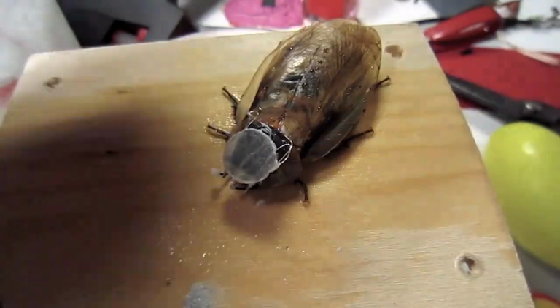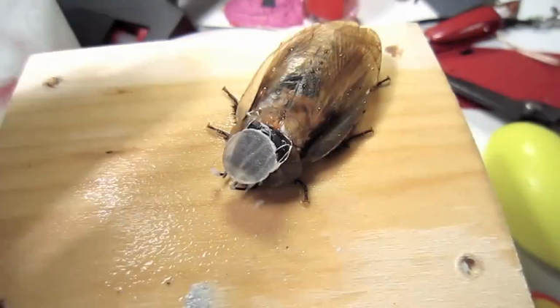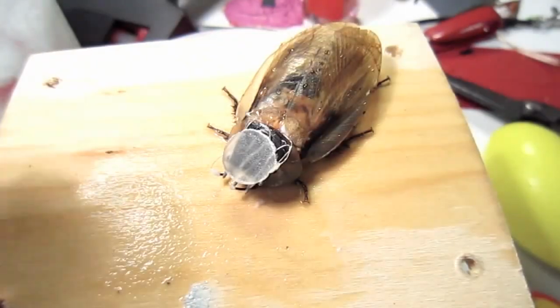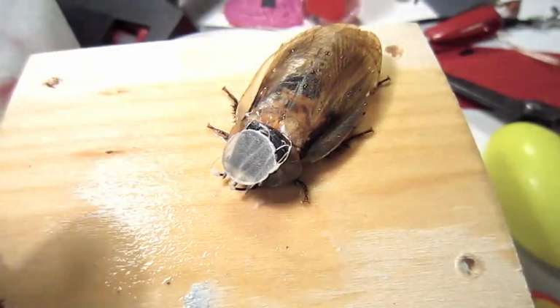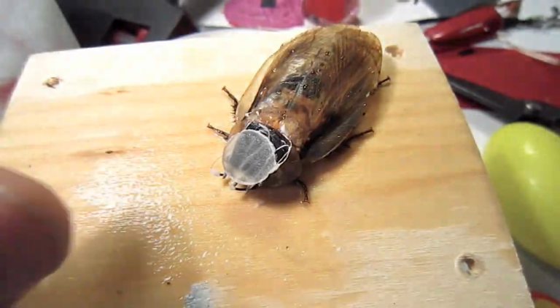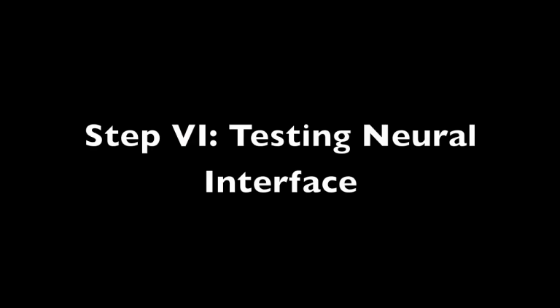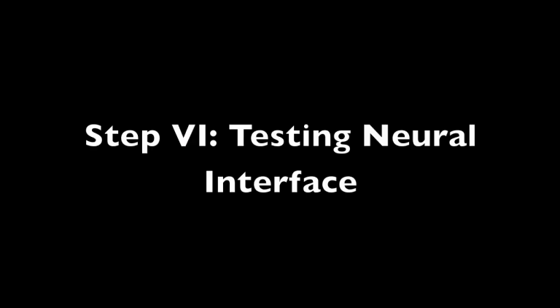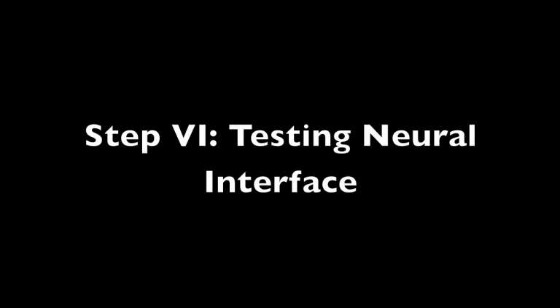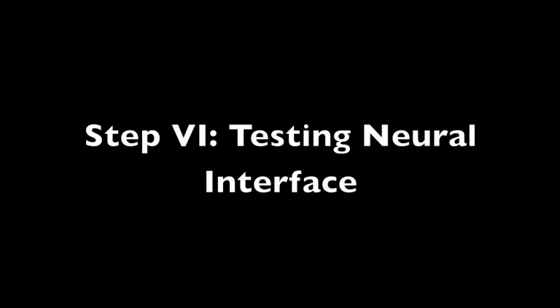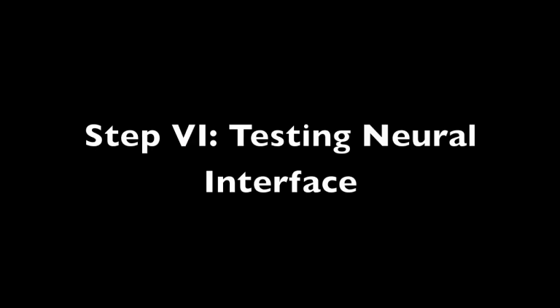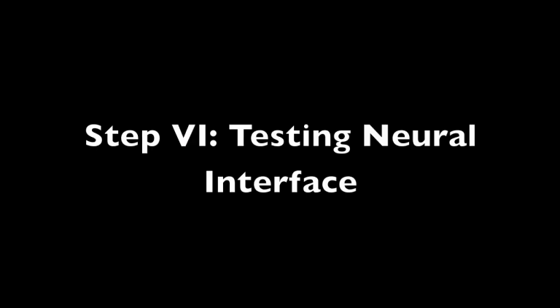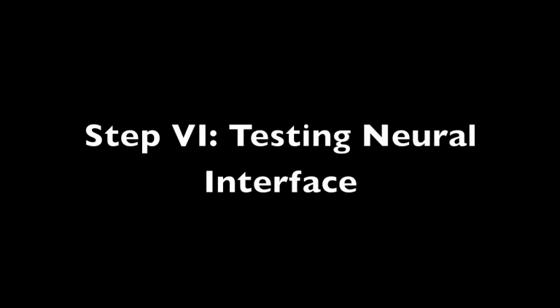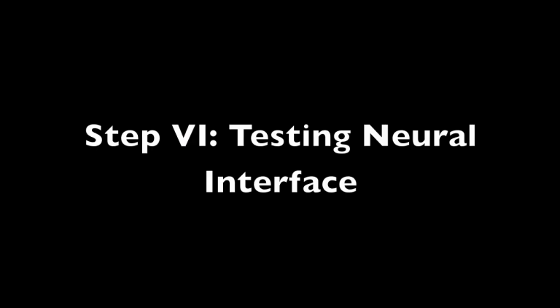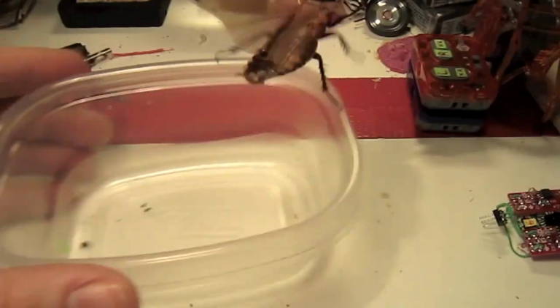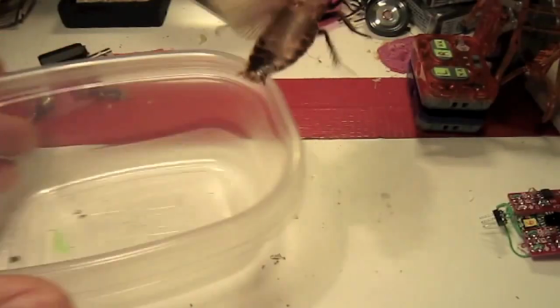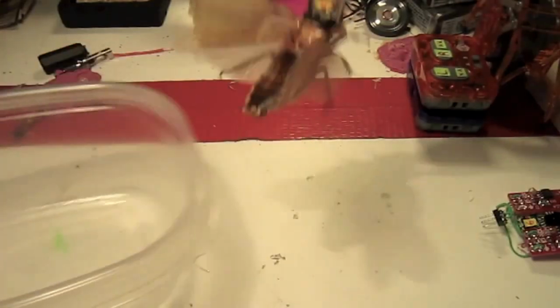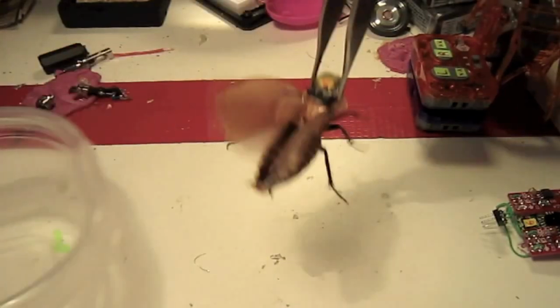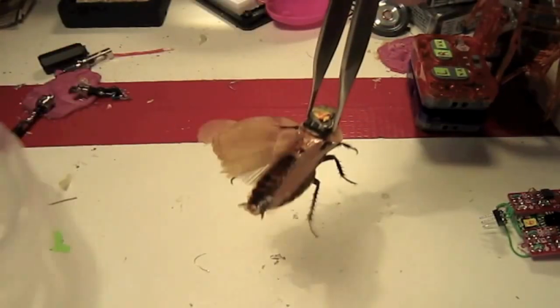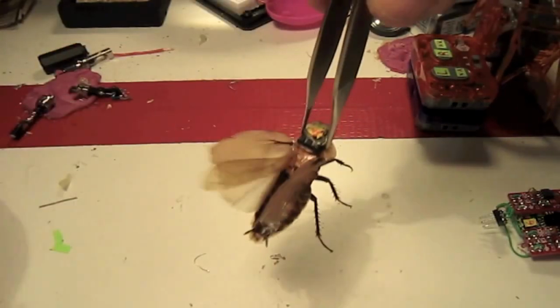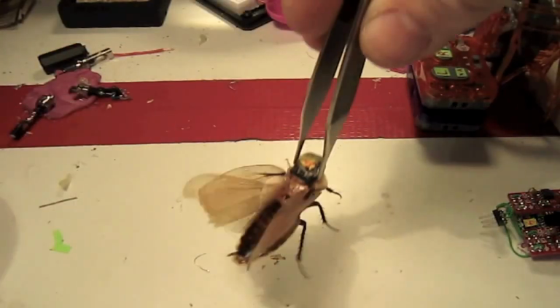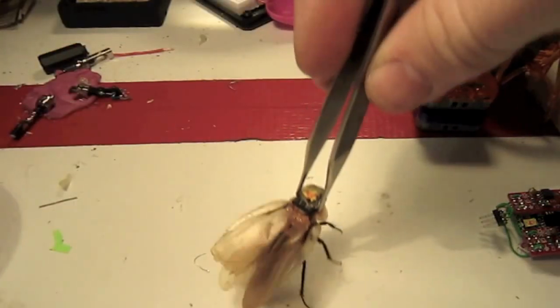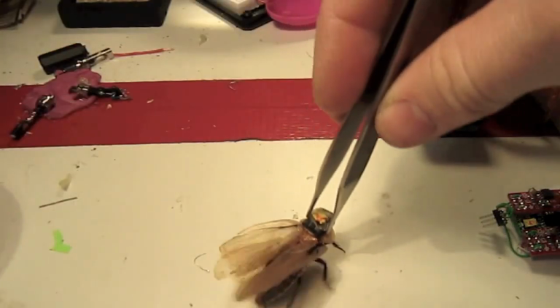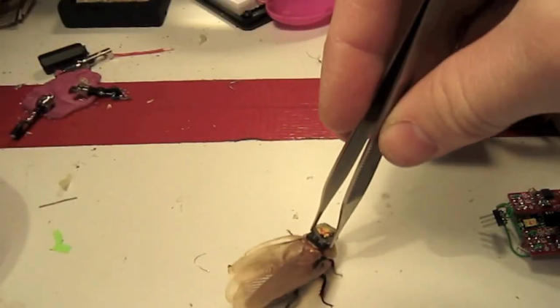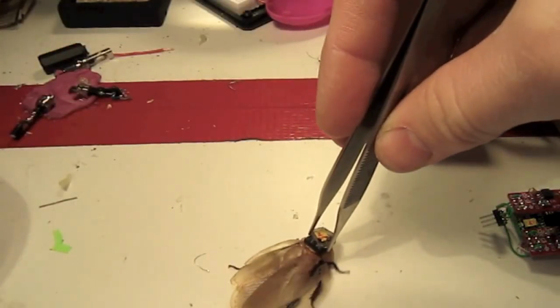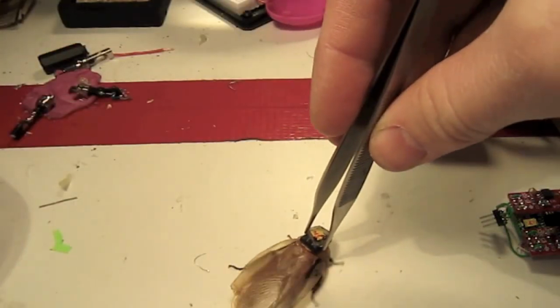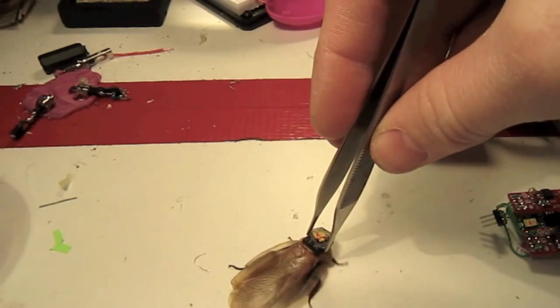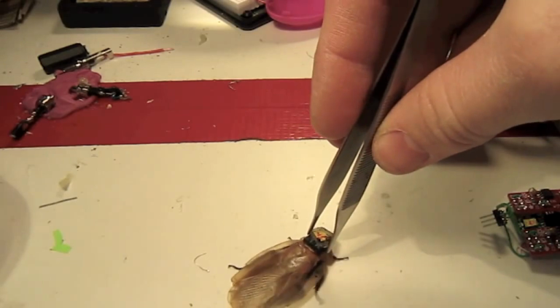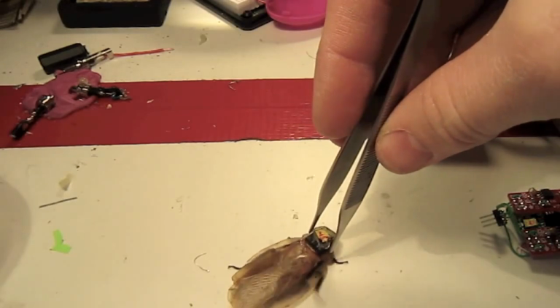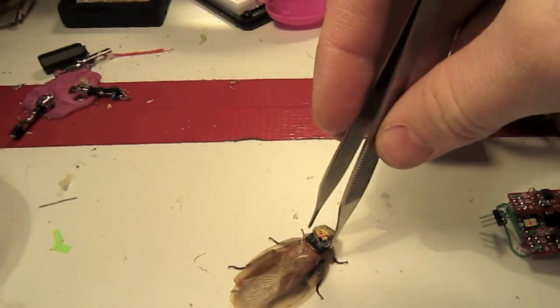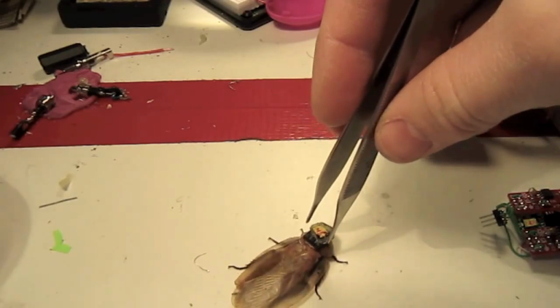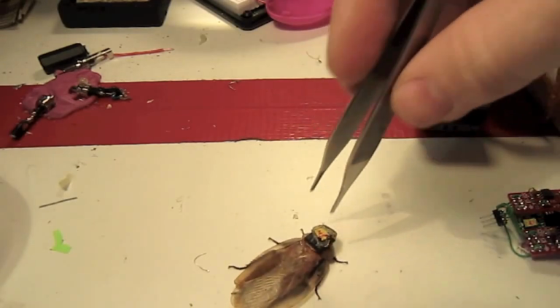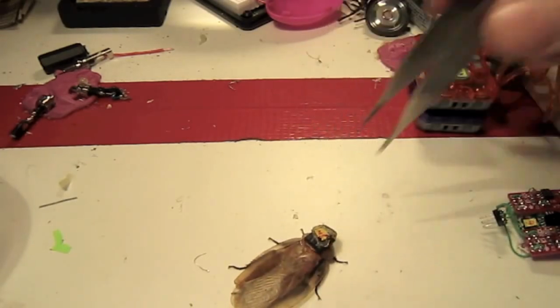Look how nicely organized it is now. Notice that nice wing-flapping behavior when I pick him up by the connector.